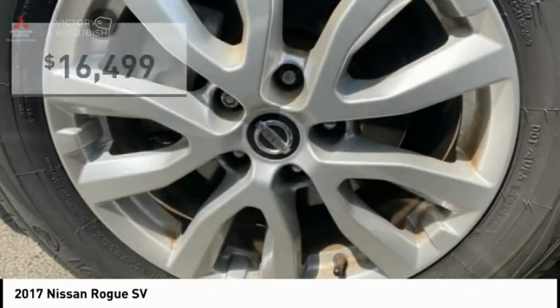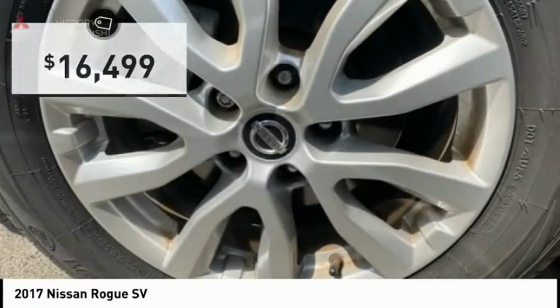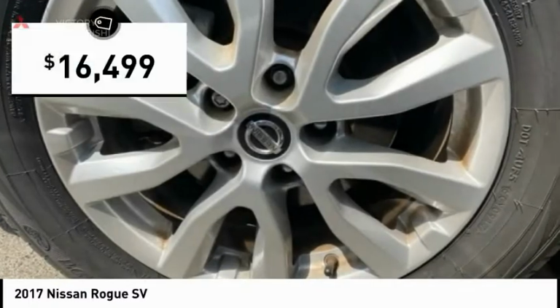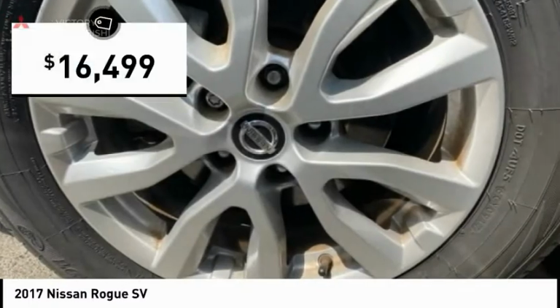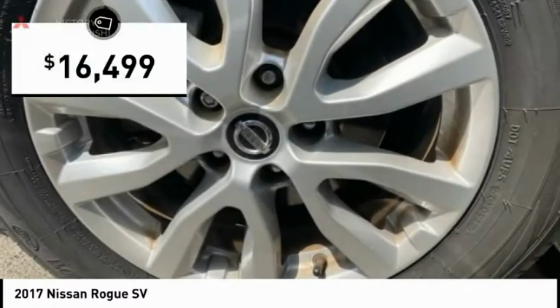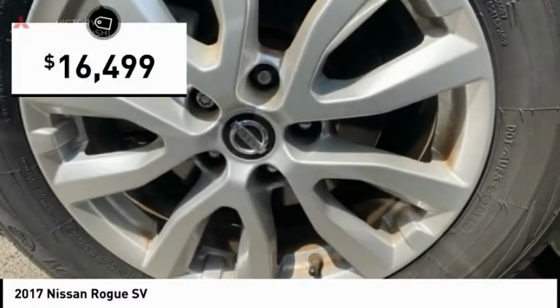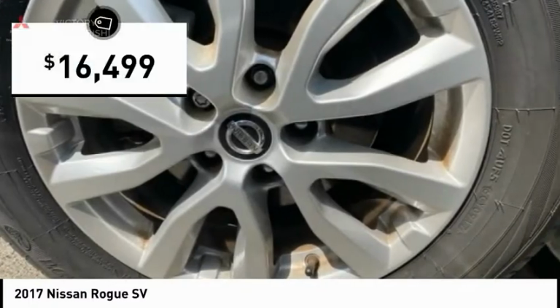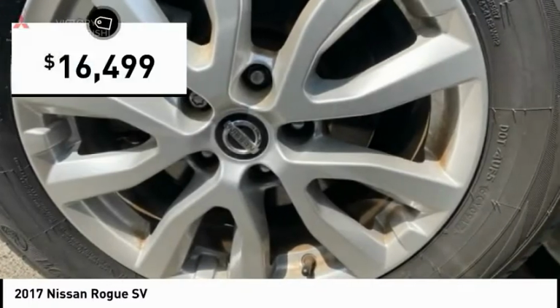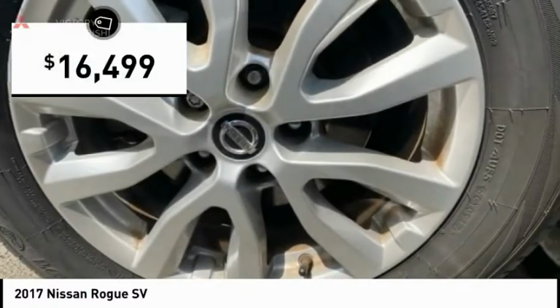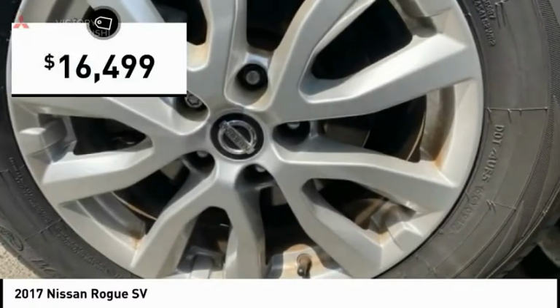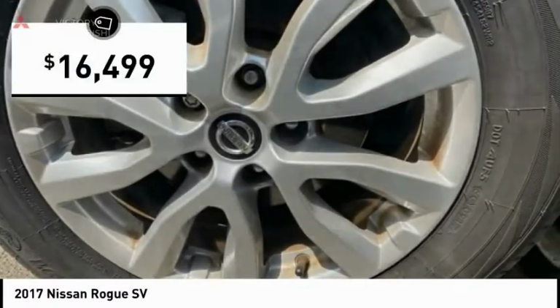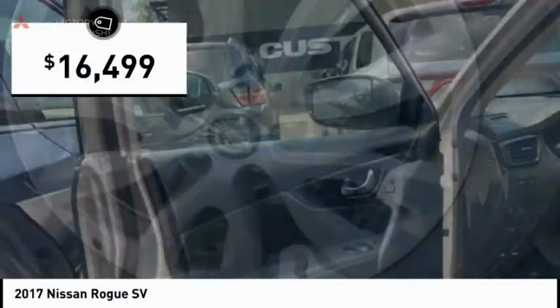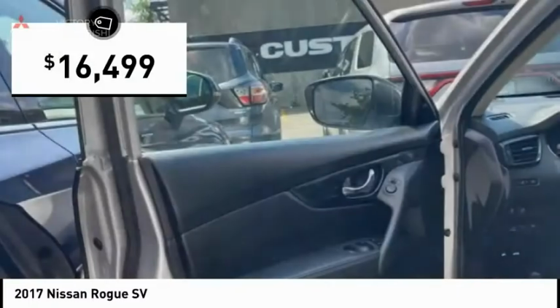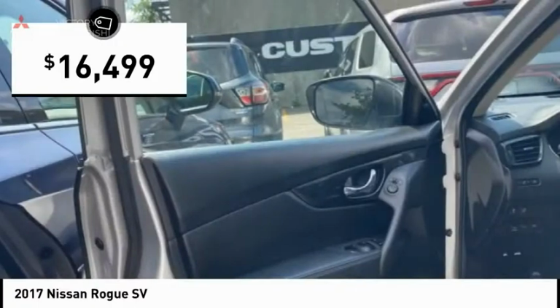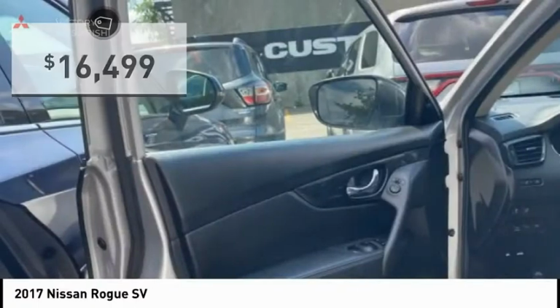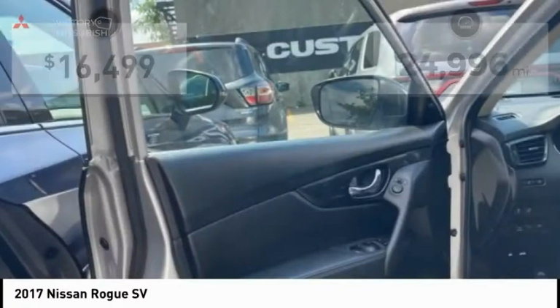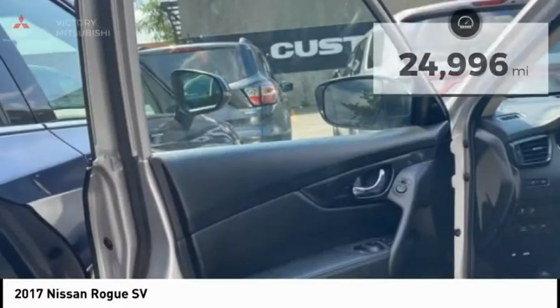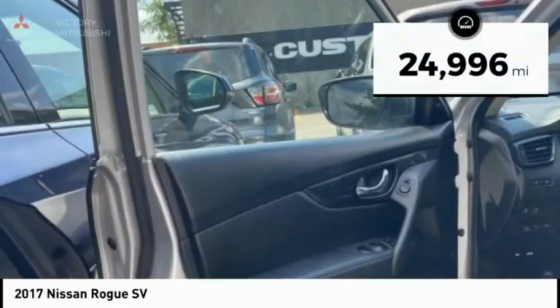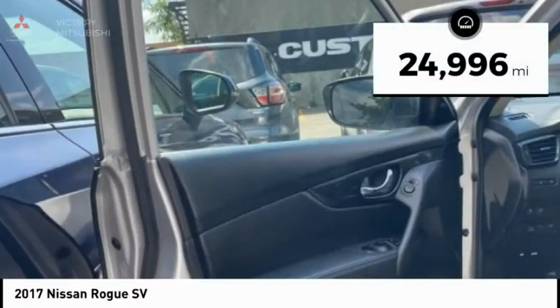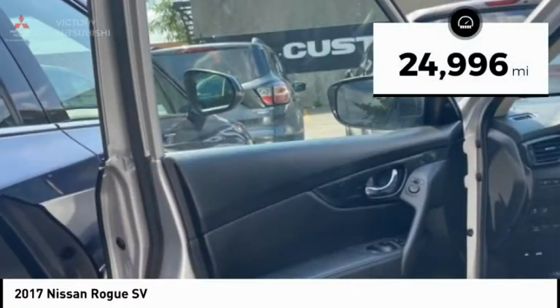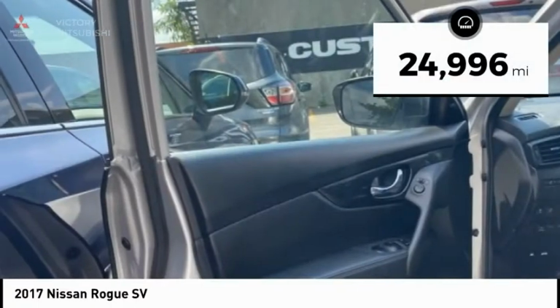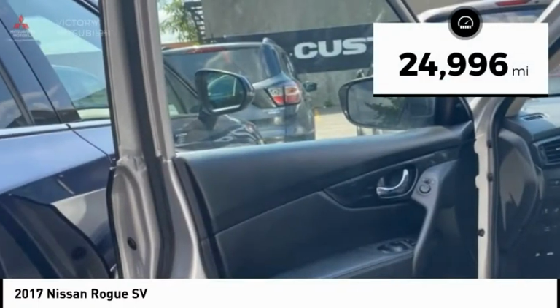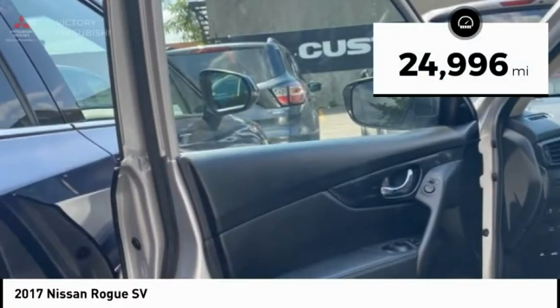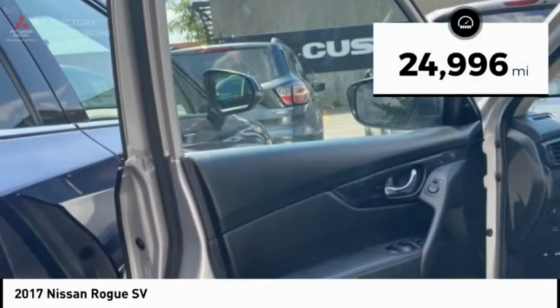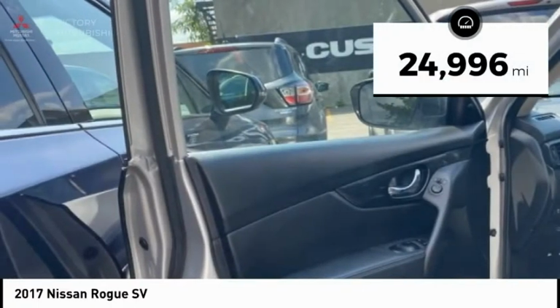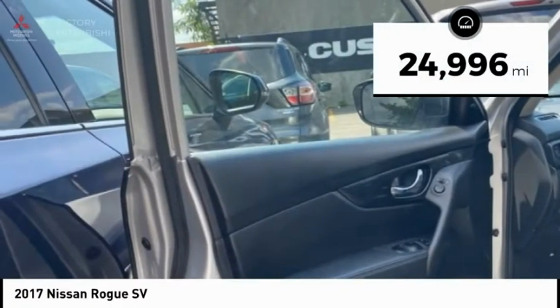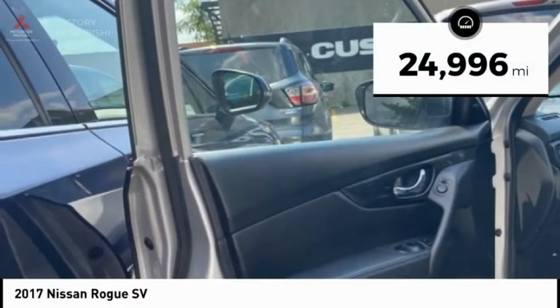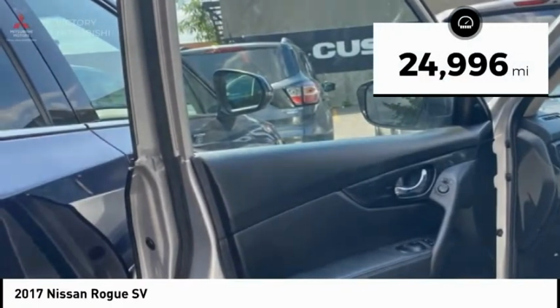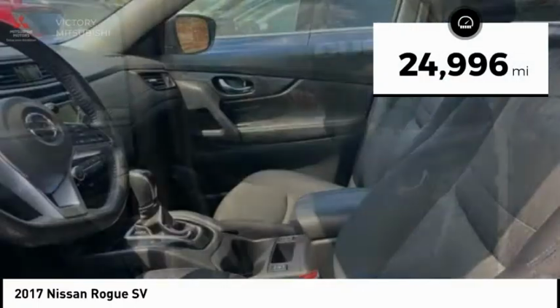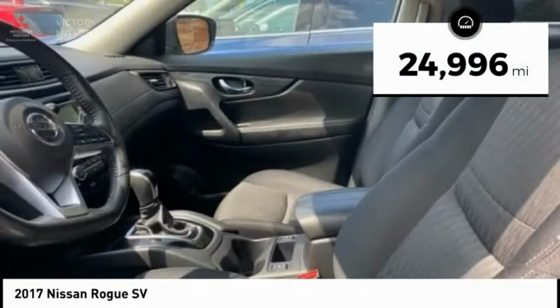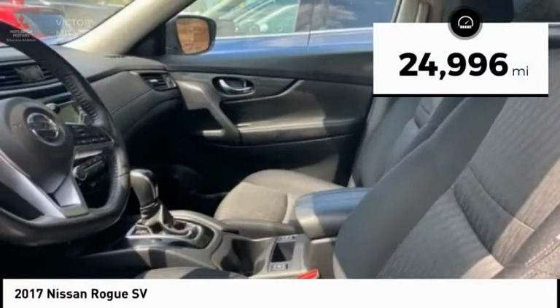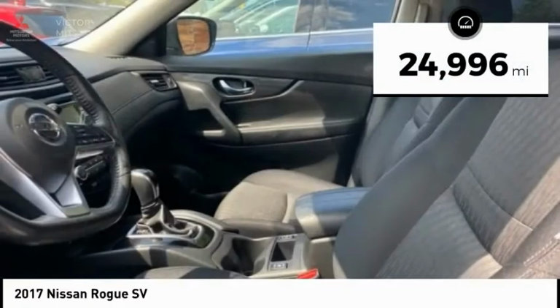And is priced below $20,000. This vehicle has less than 25,000 miles.